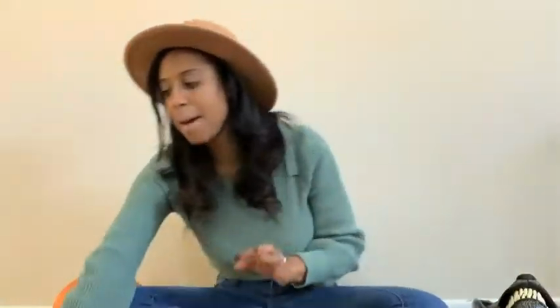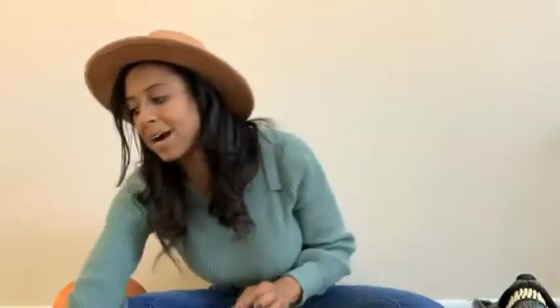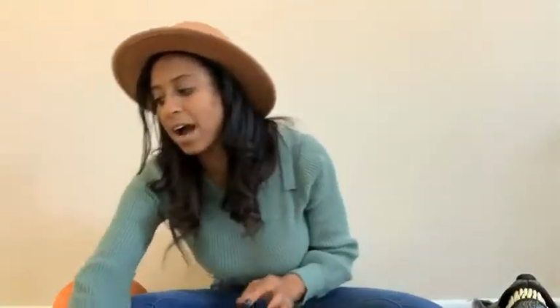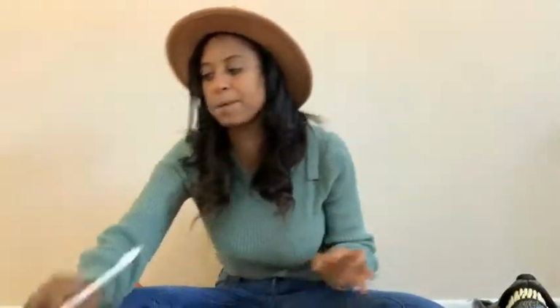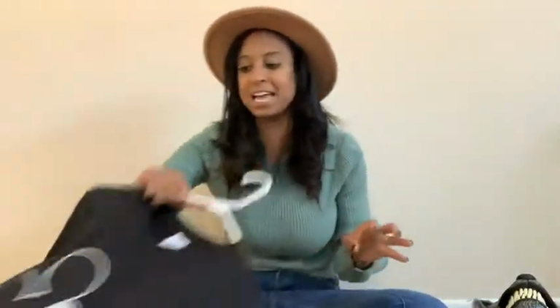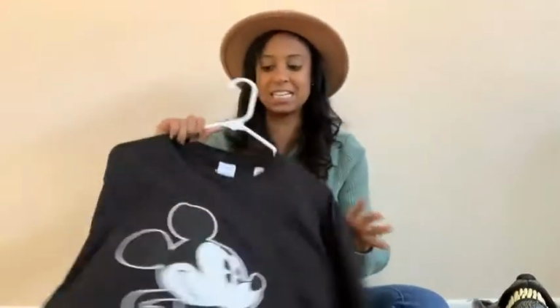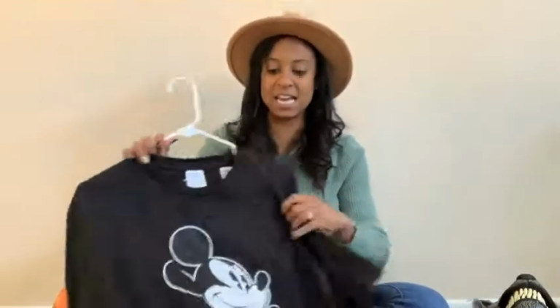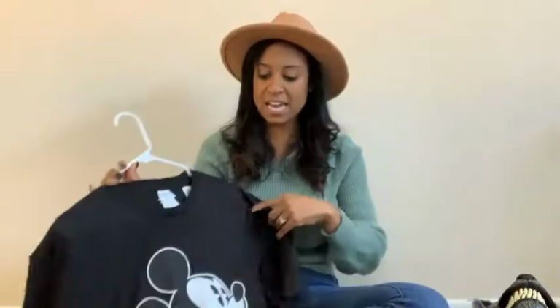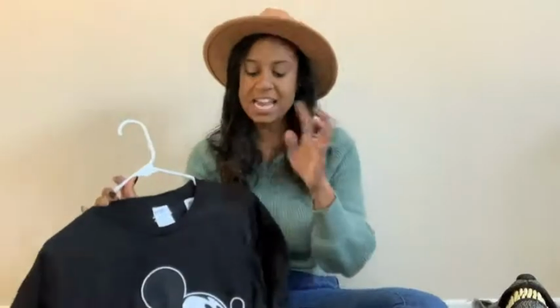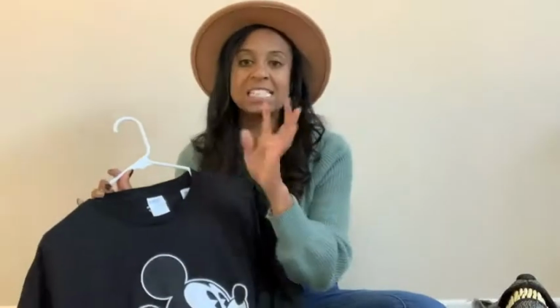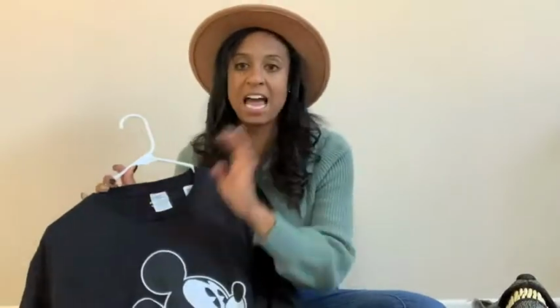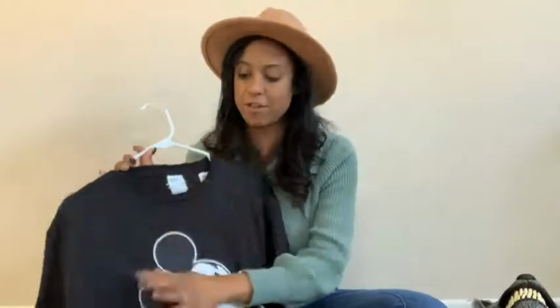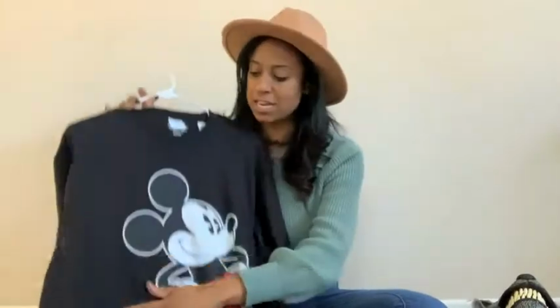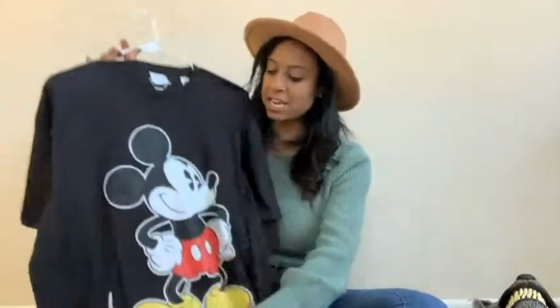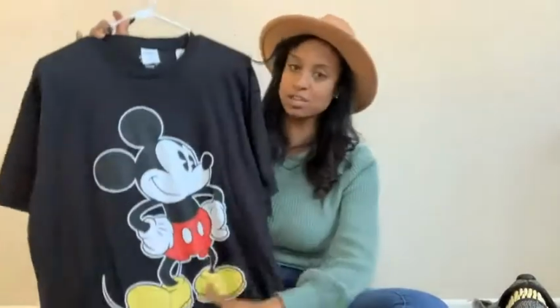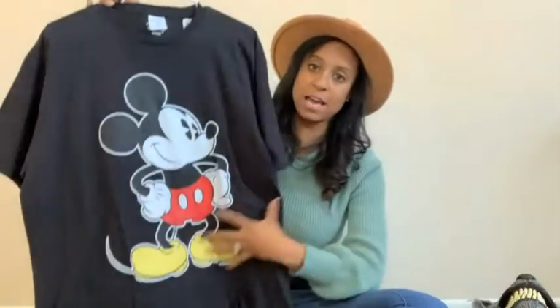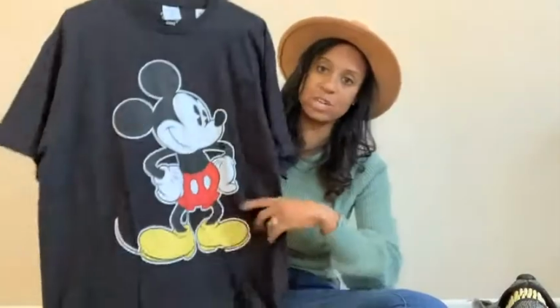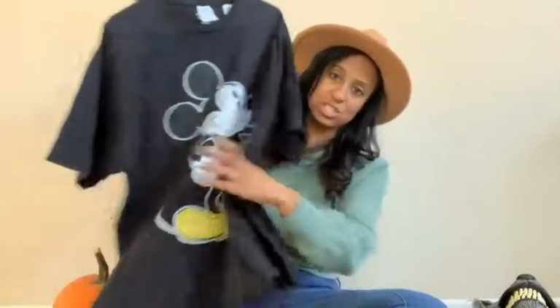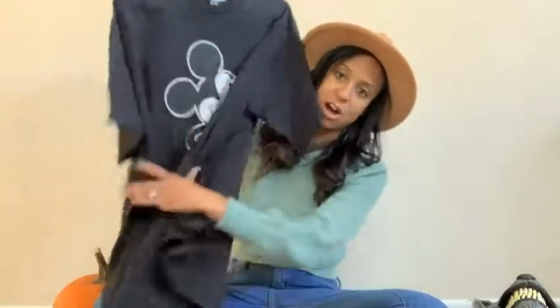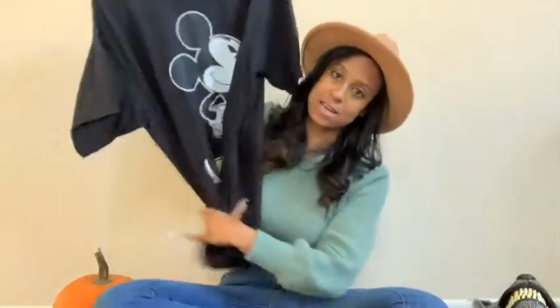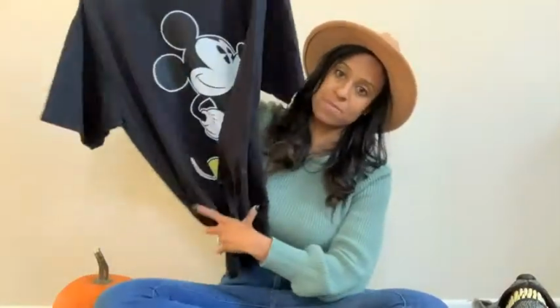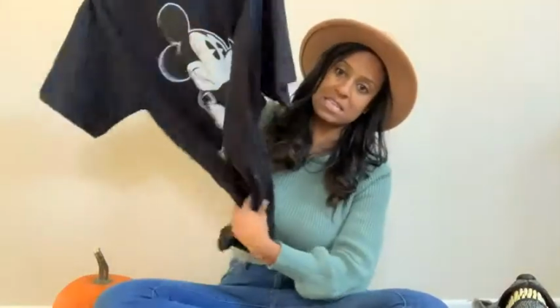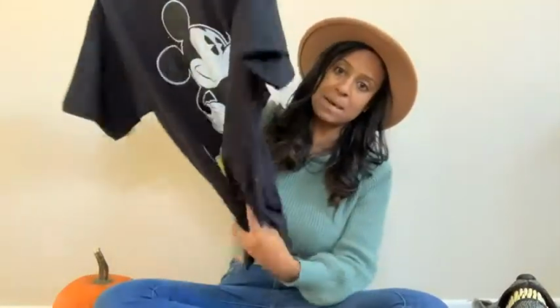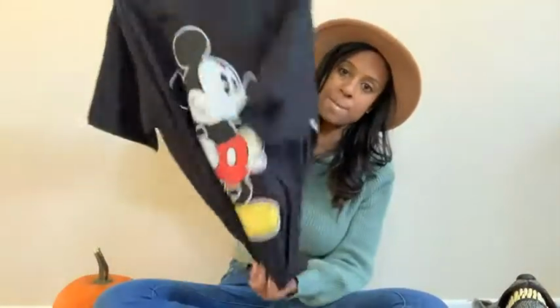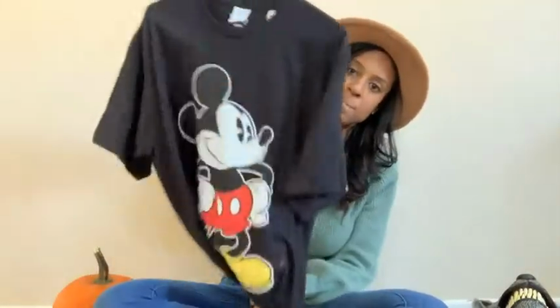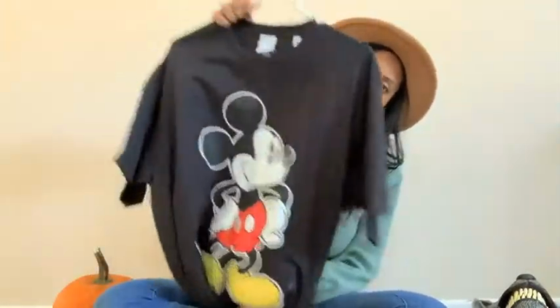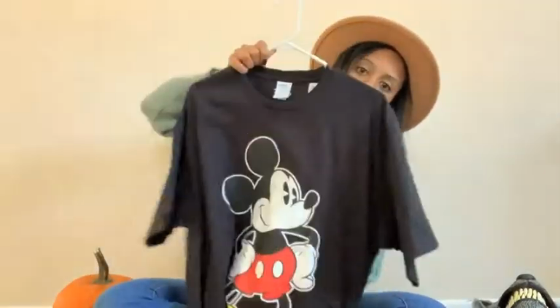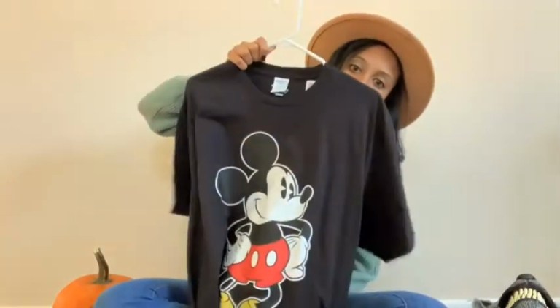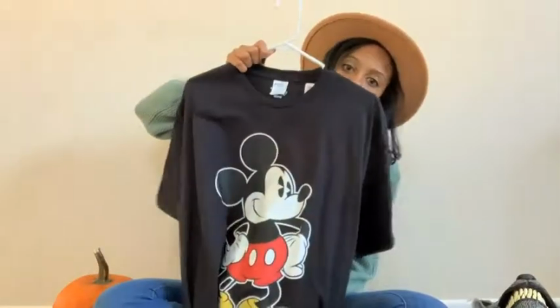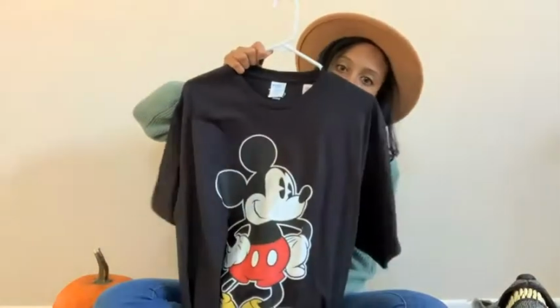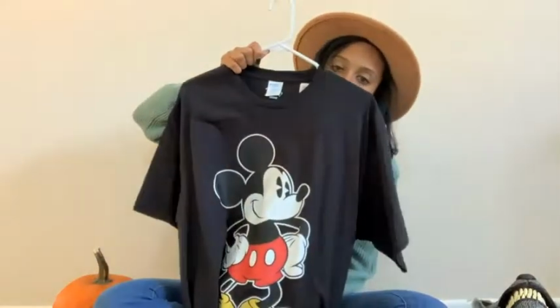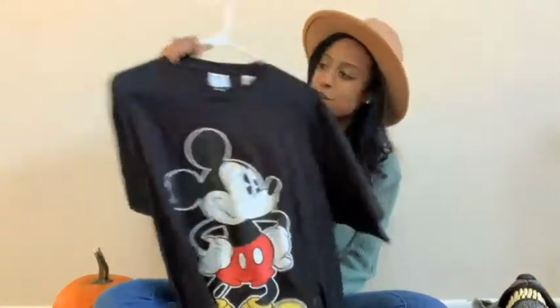My hubby is going to have on ears and we just got him this Mickey t-shirt.